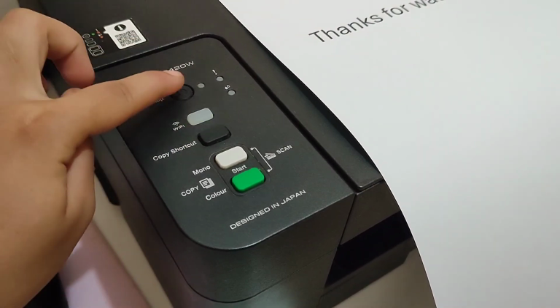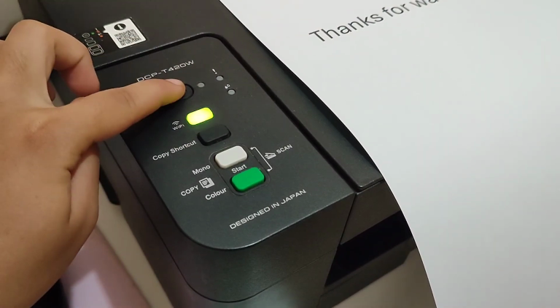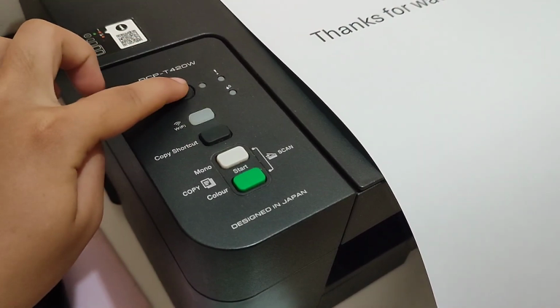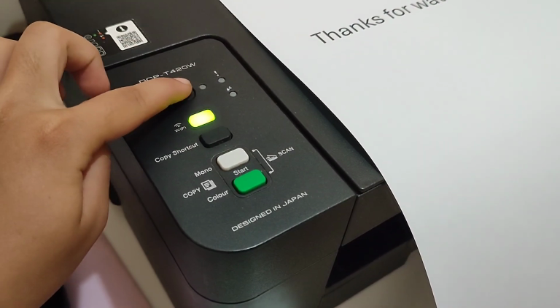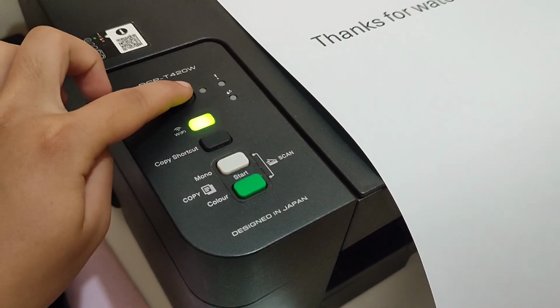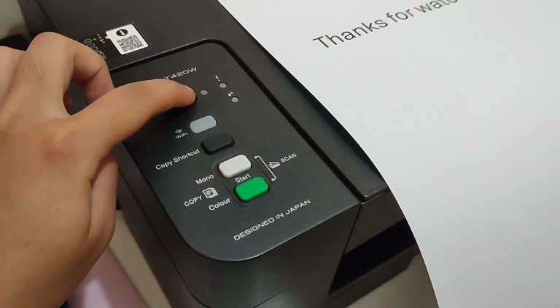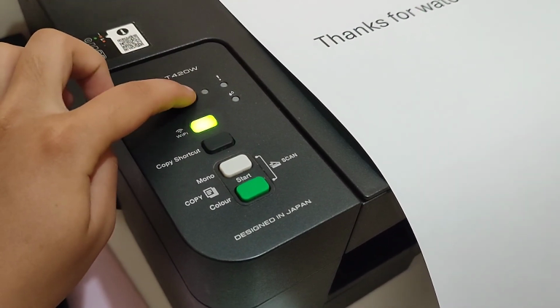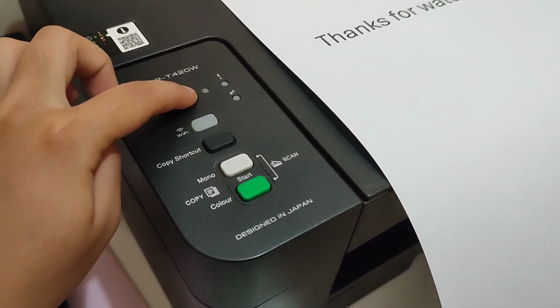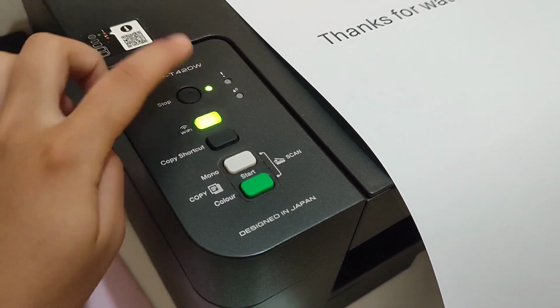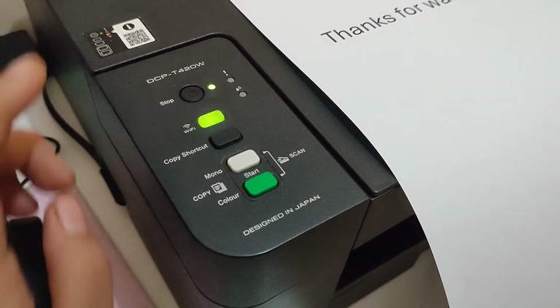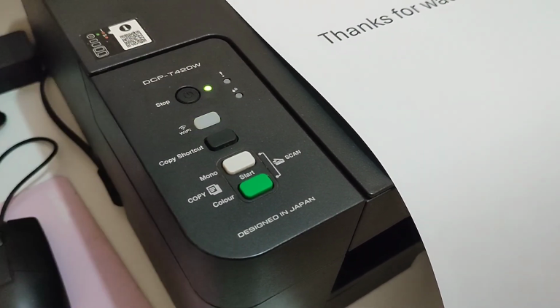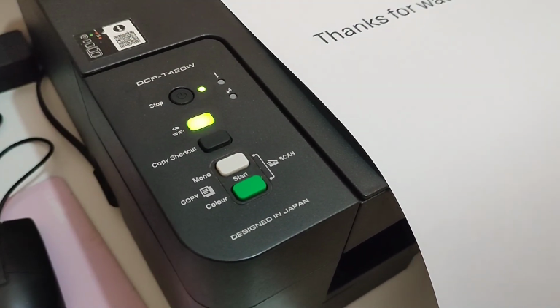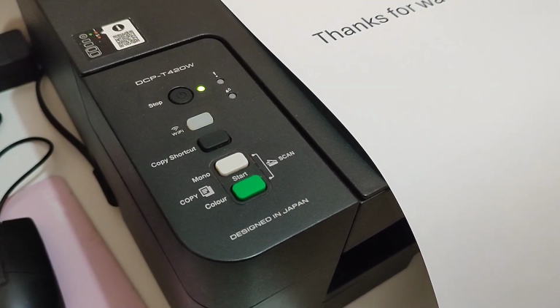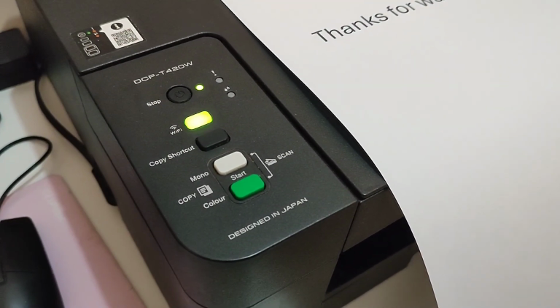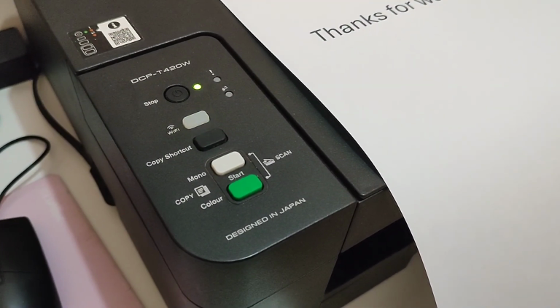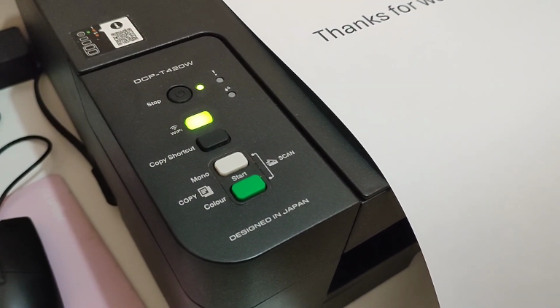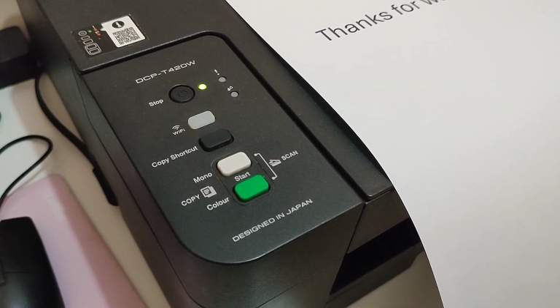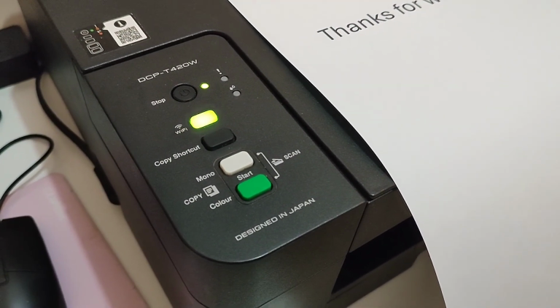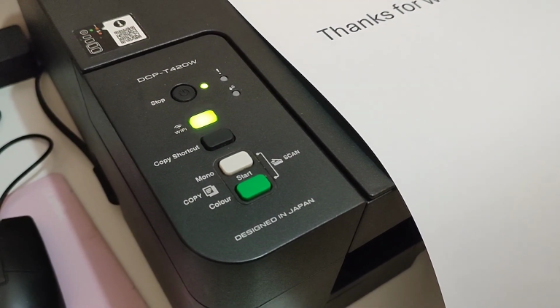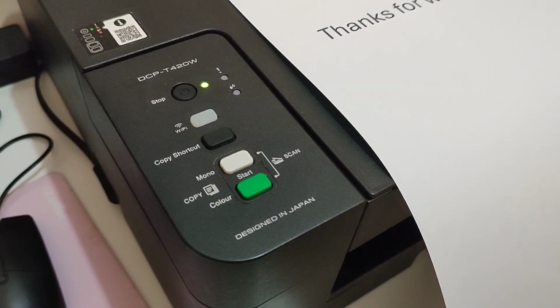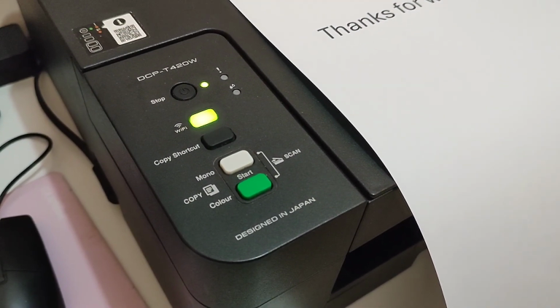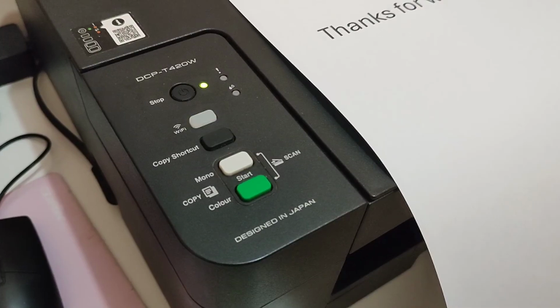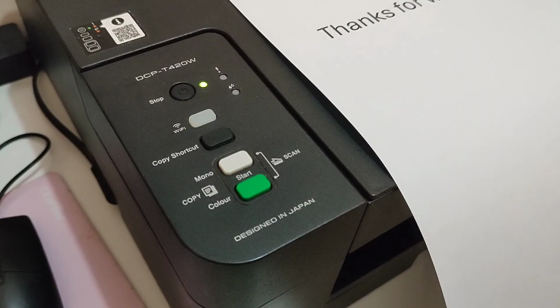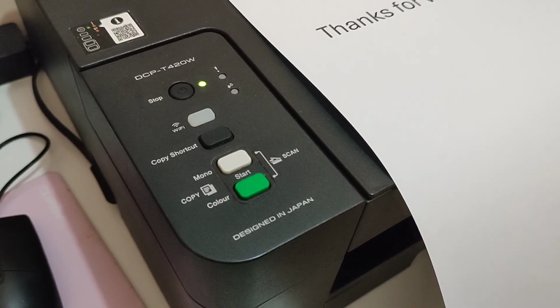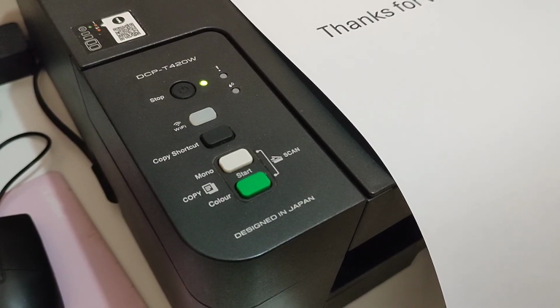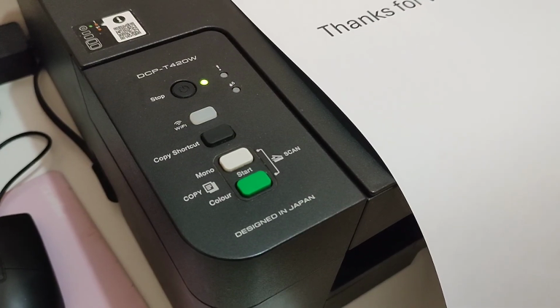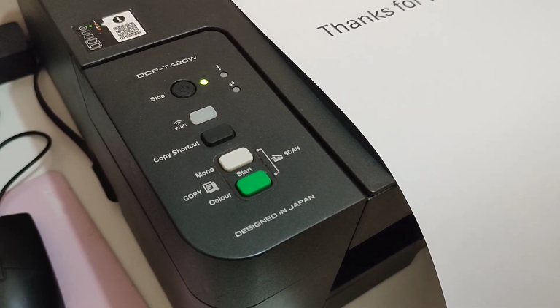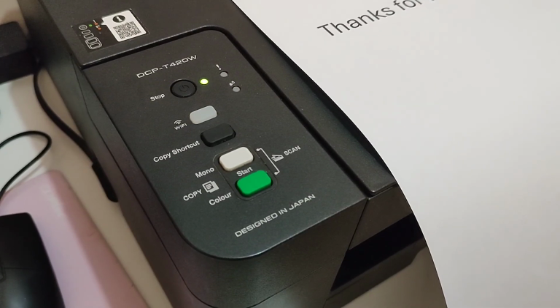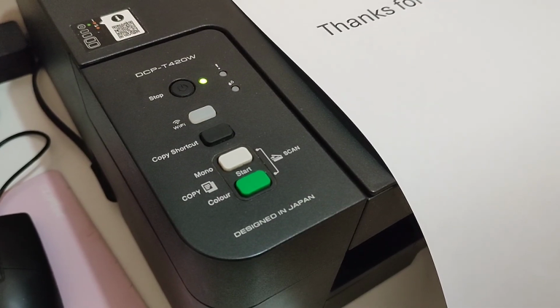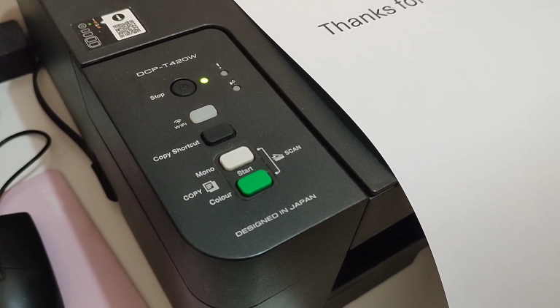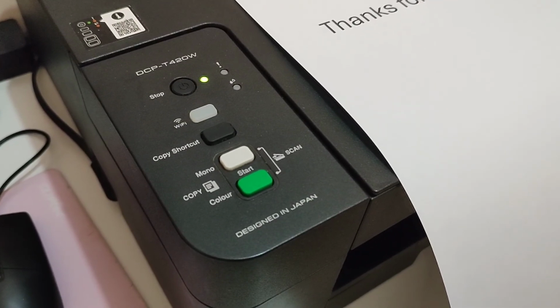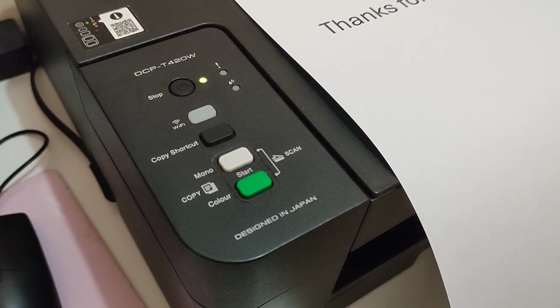Once you're done for the day, don't forget to turn off the machine's Wi-Fi by pressing the stop button once. Wait until the Wi-Fi button stops blinking — the machine's Wi-Fi is now off.